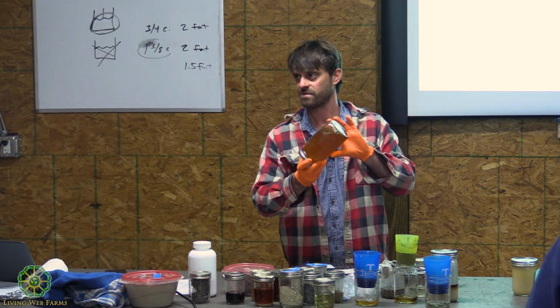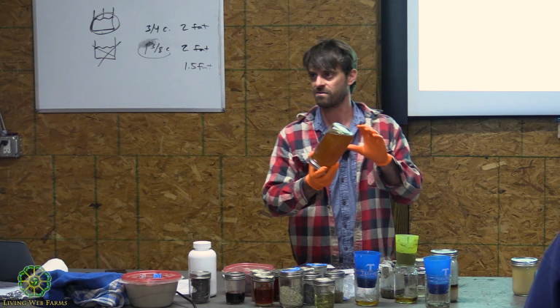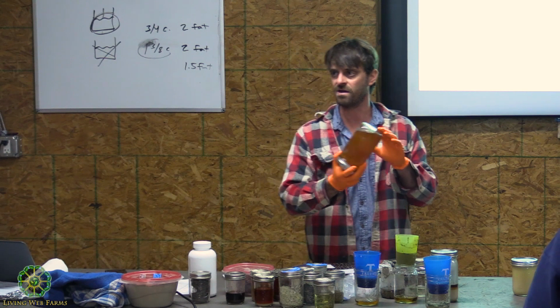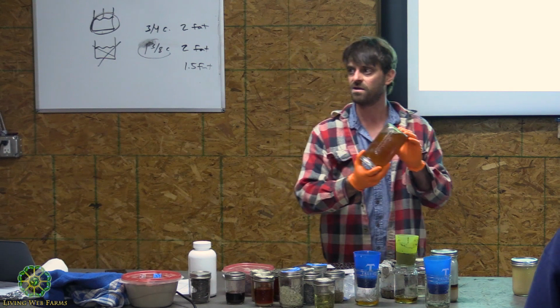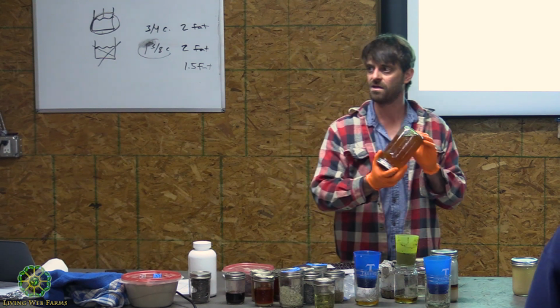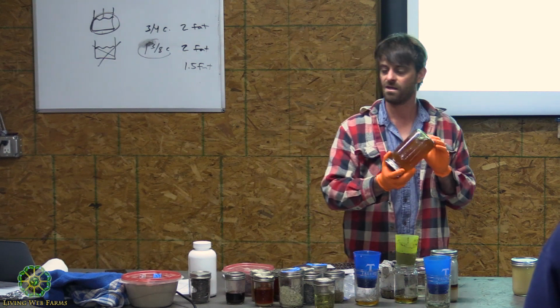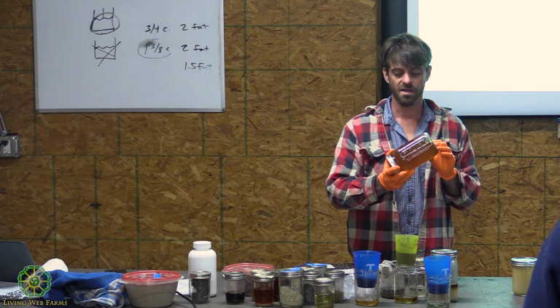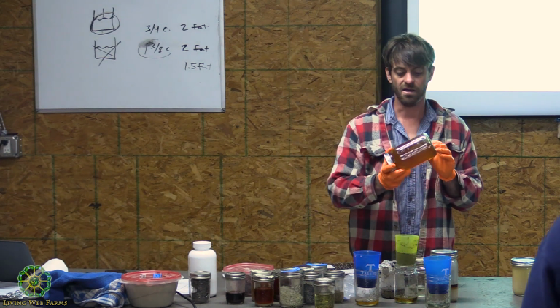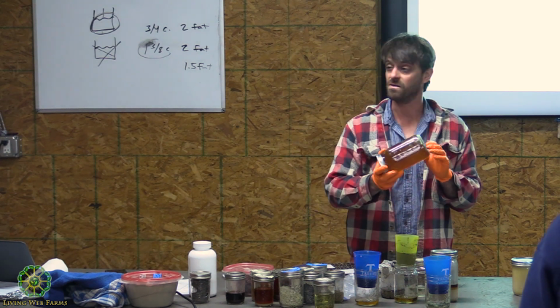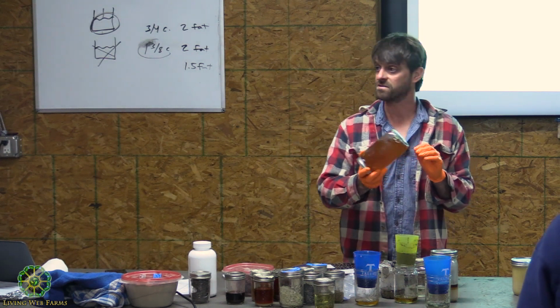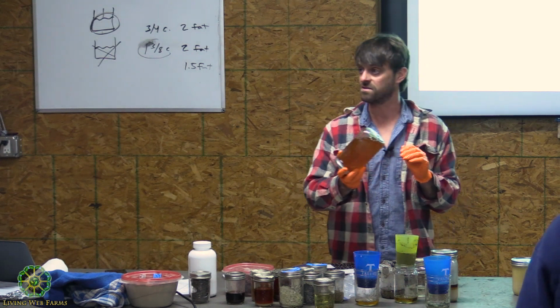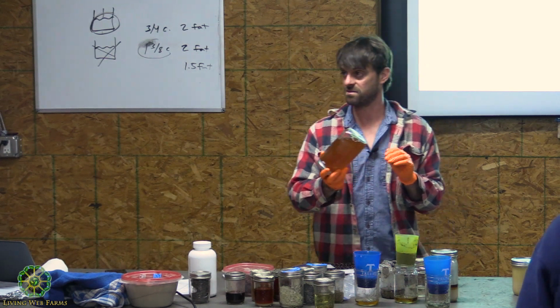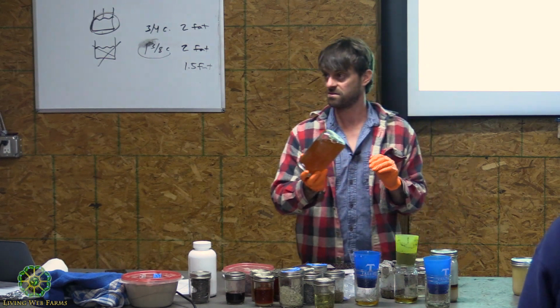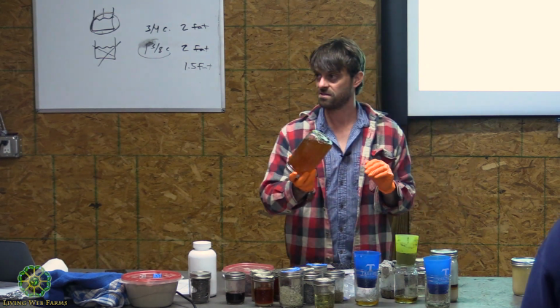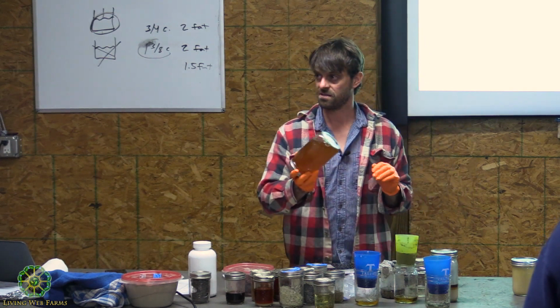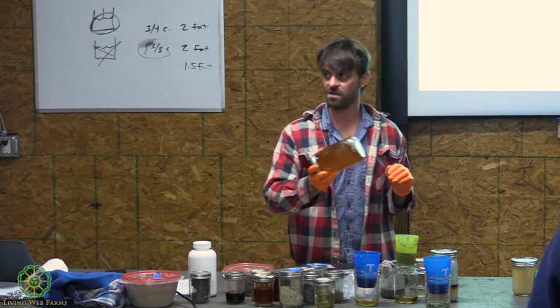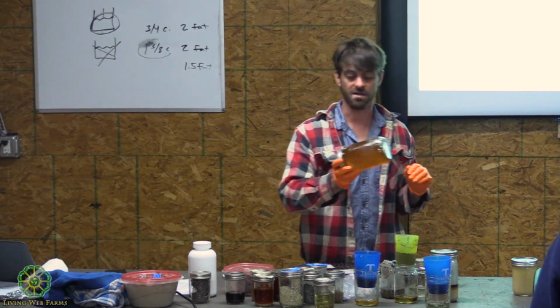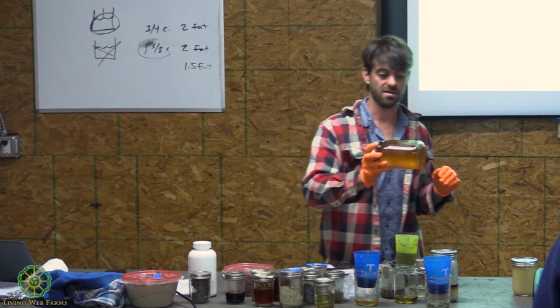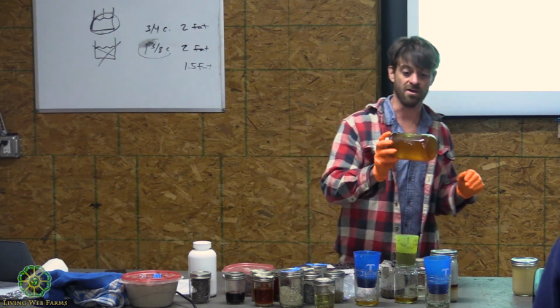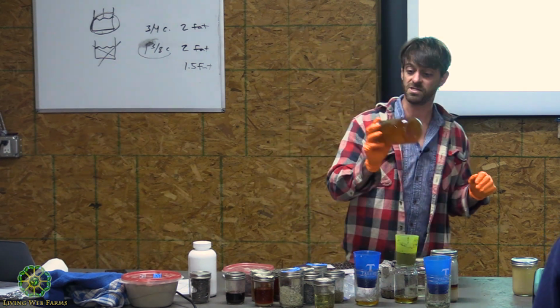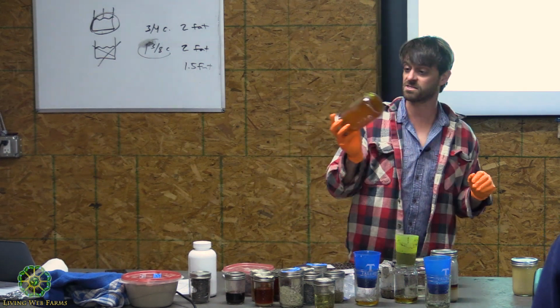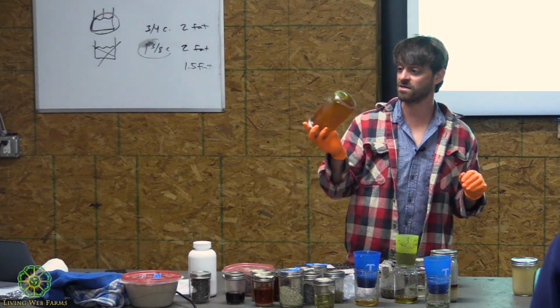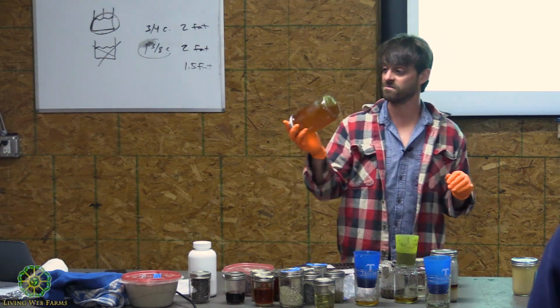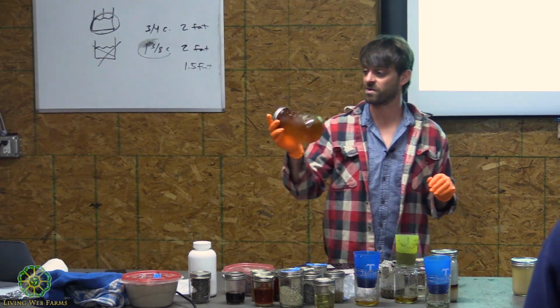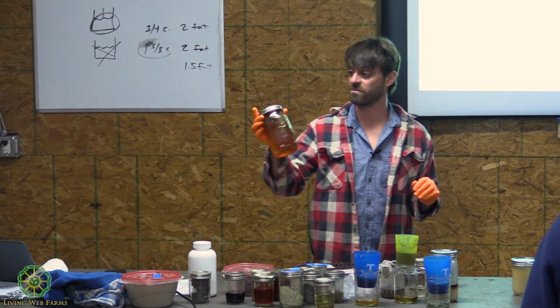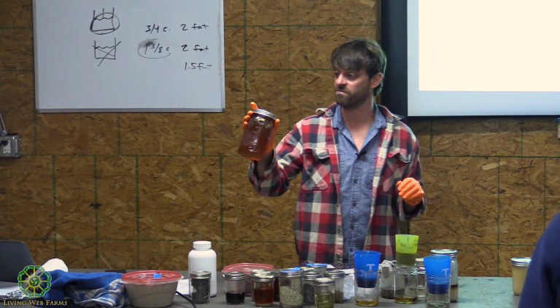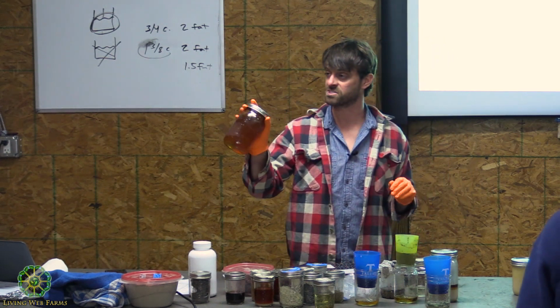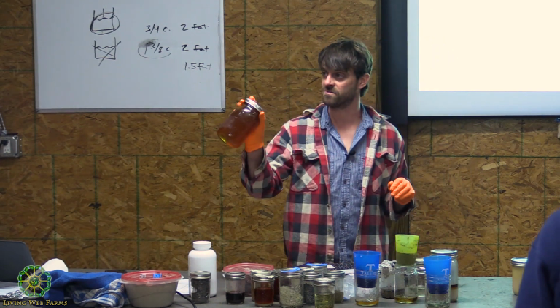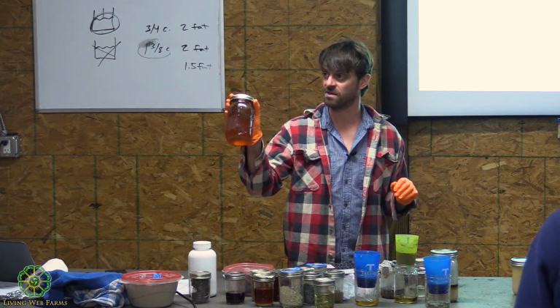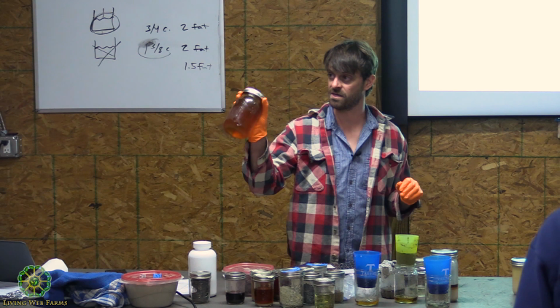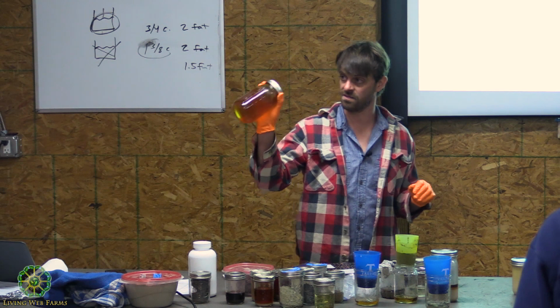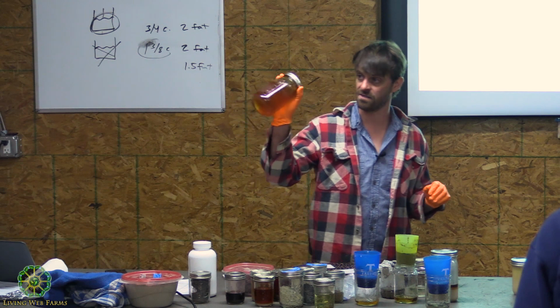Does that one burn you? No, it doesn't. This is probably my best soap that I've made yet.